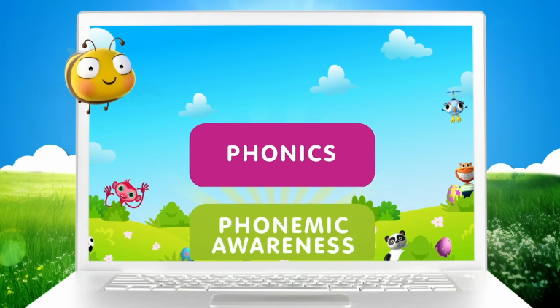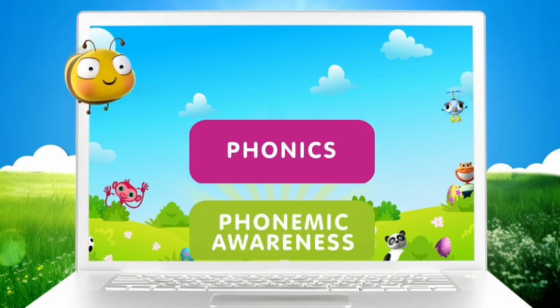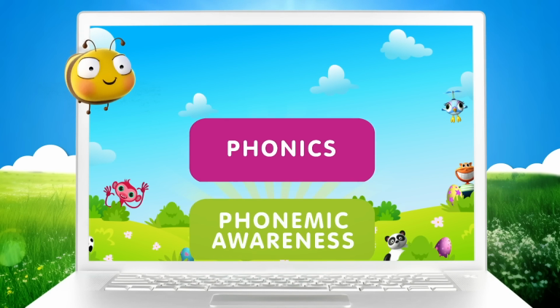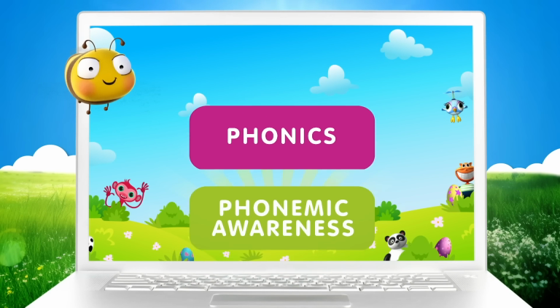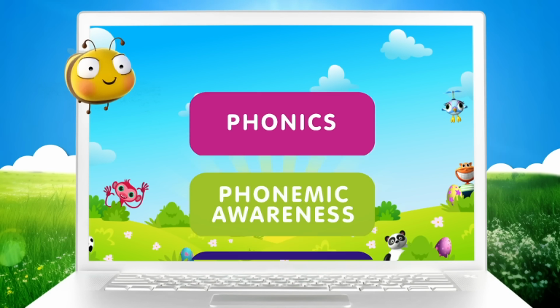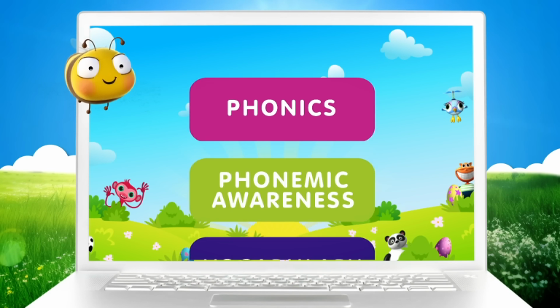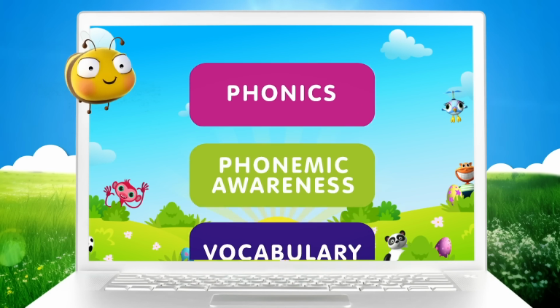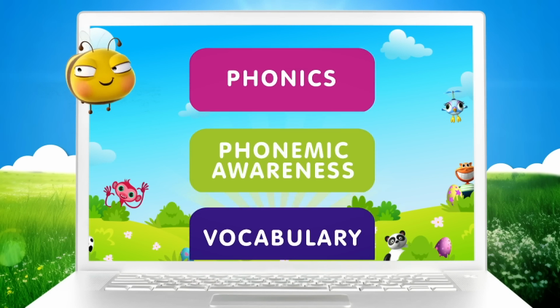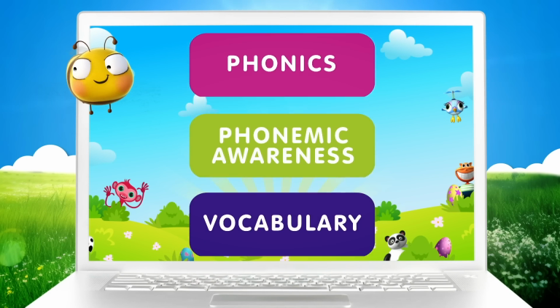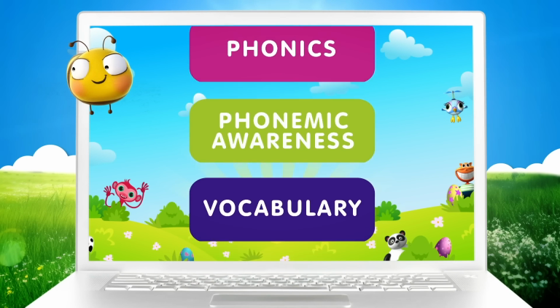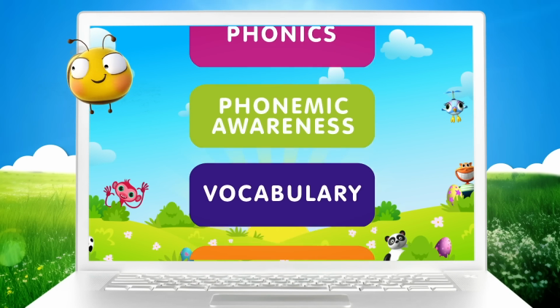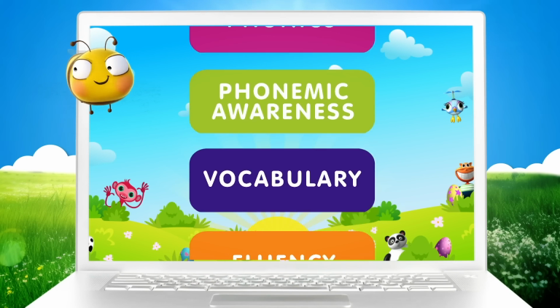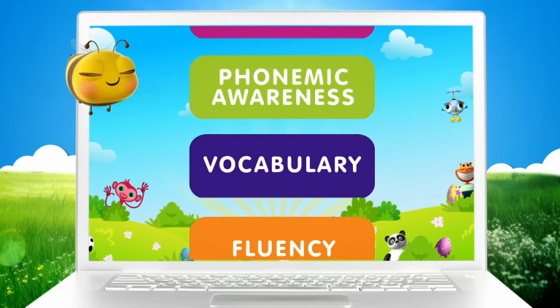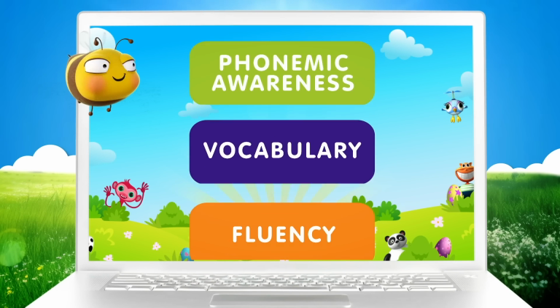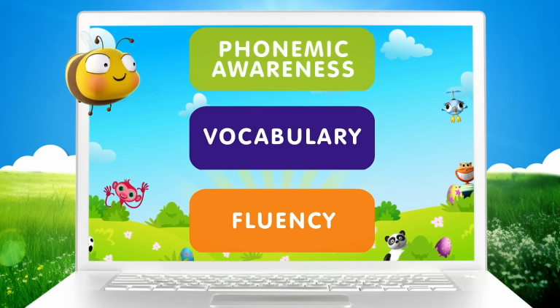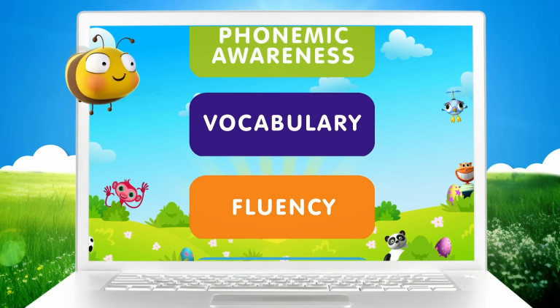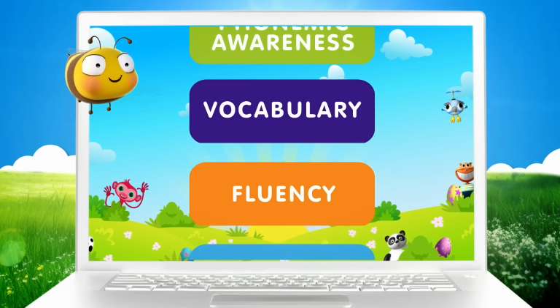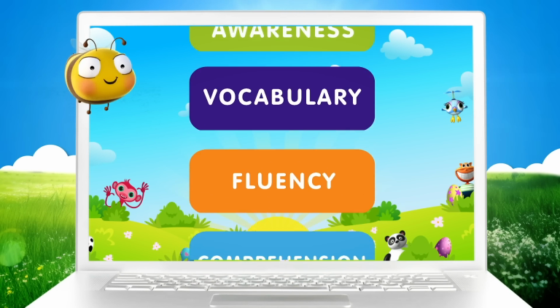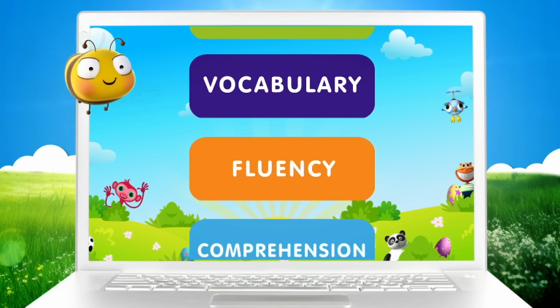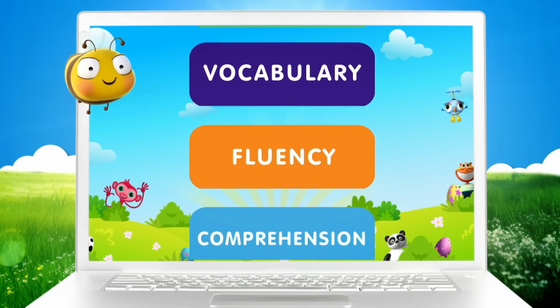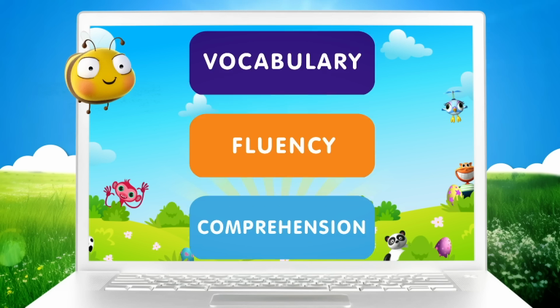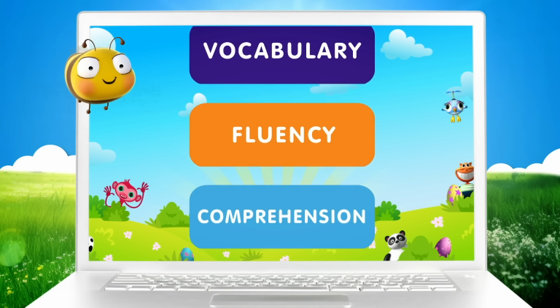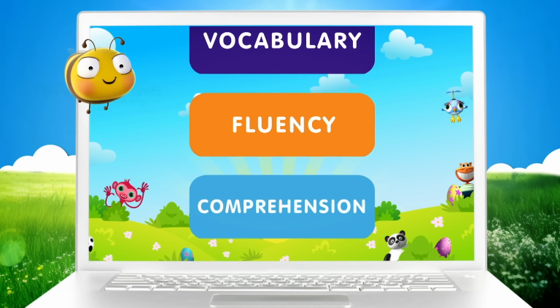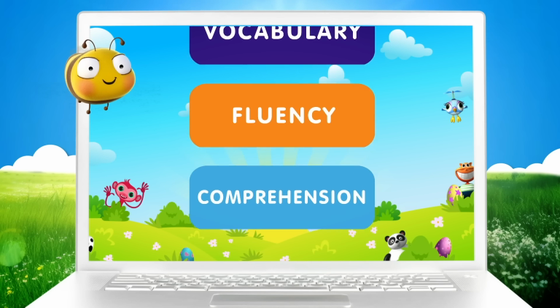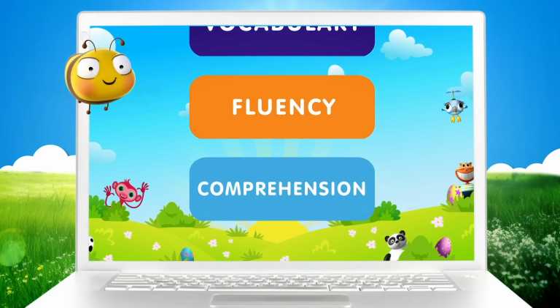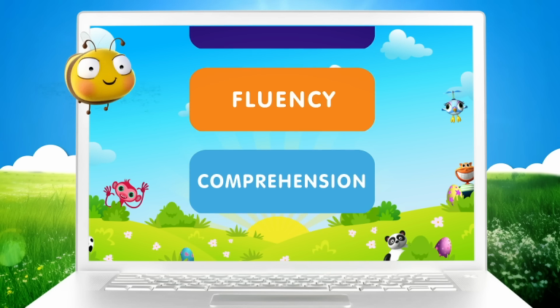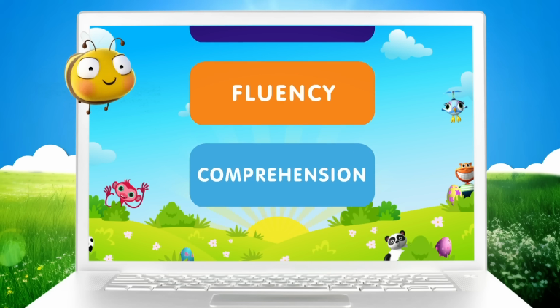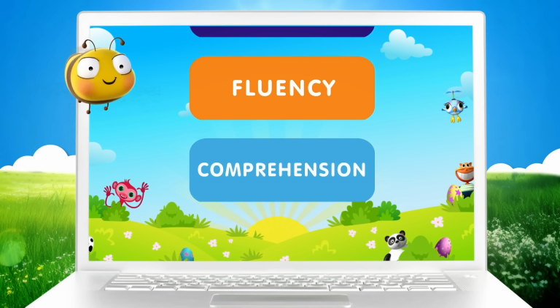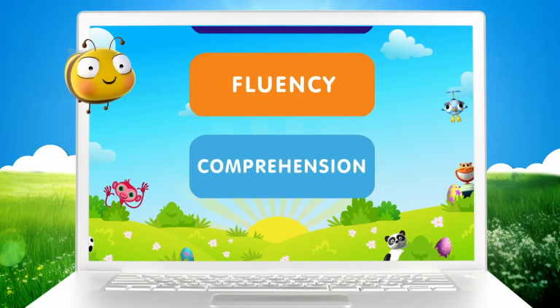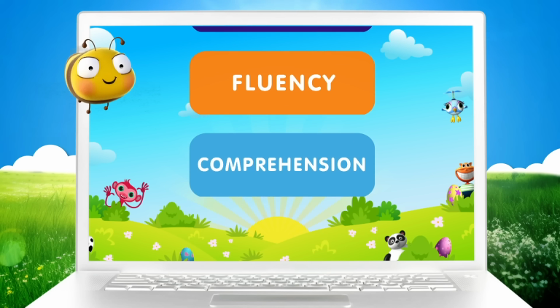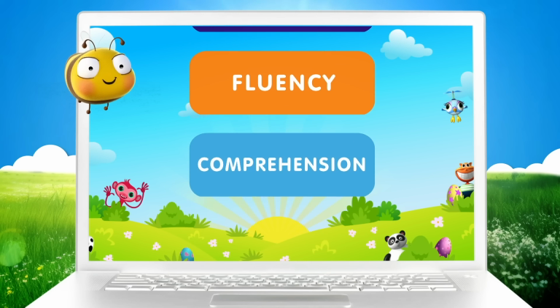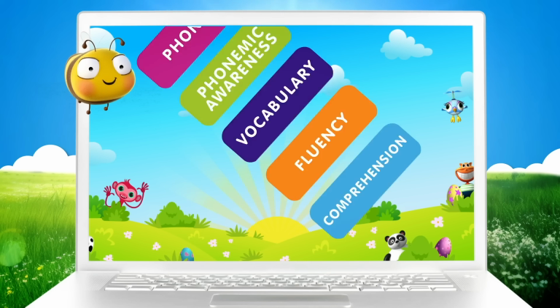ReadingX harnesses the power of the five foundational pillars of the science of reading: phonics, phonemic awareness, vocabulary, fluency, and comprehension.